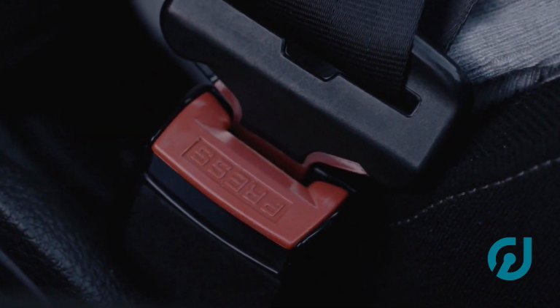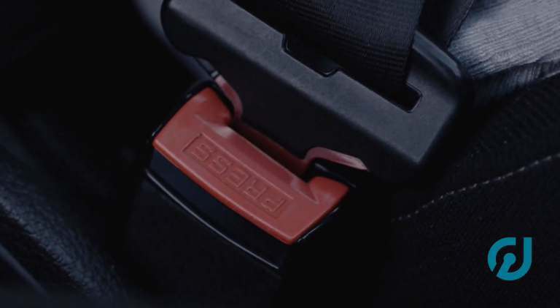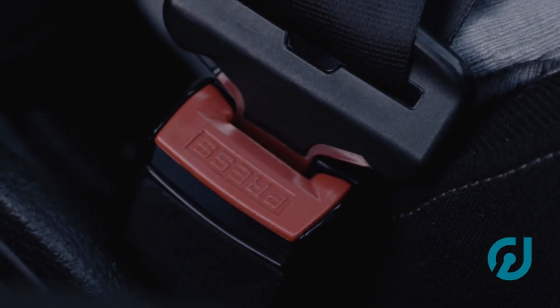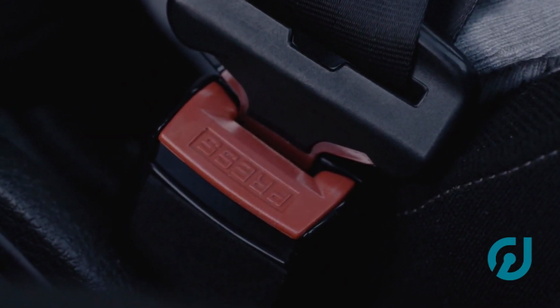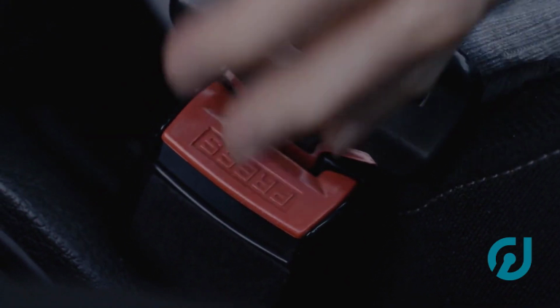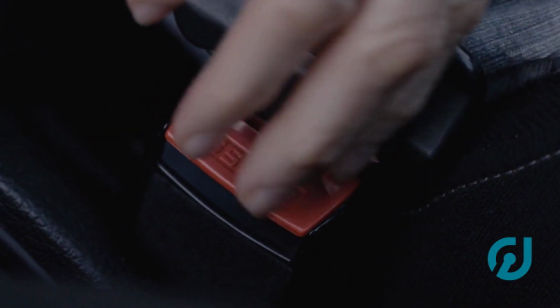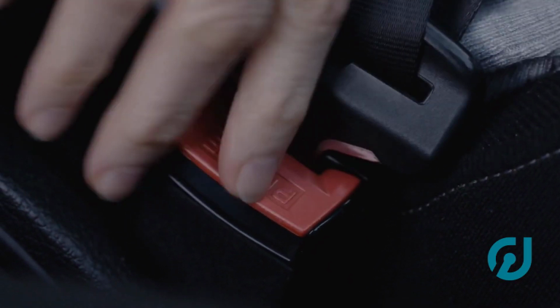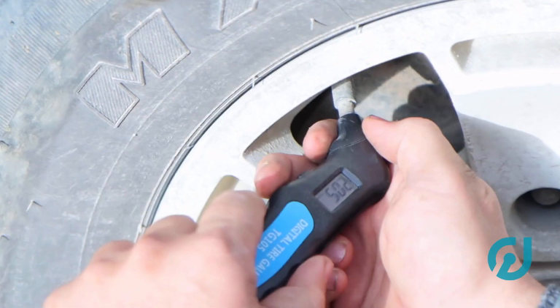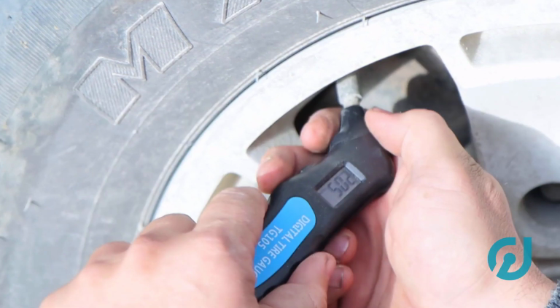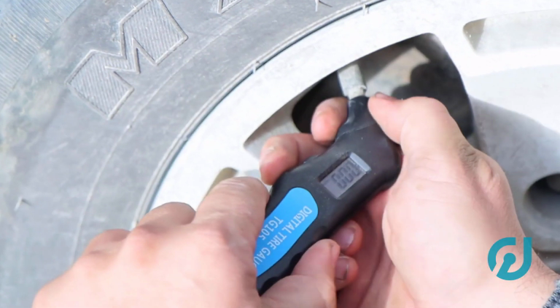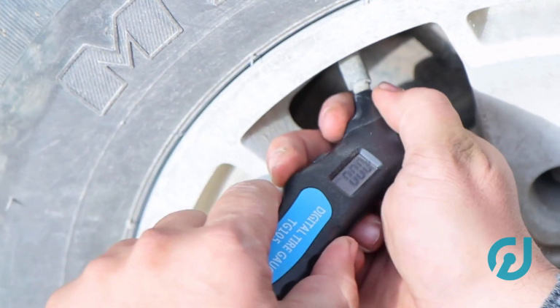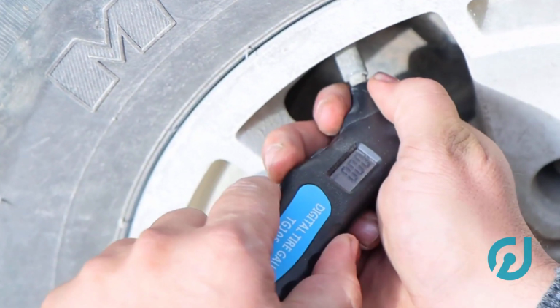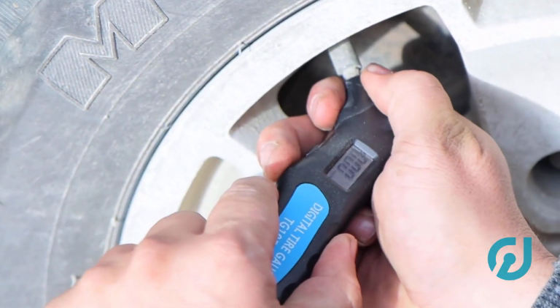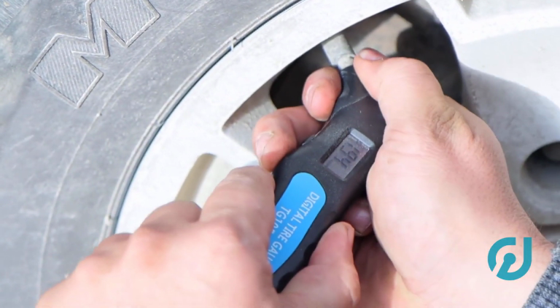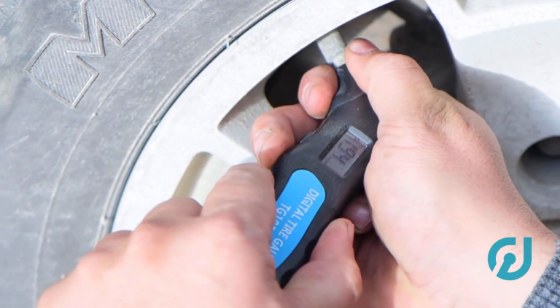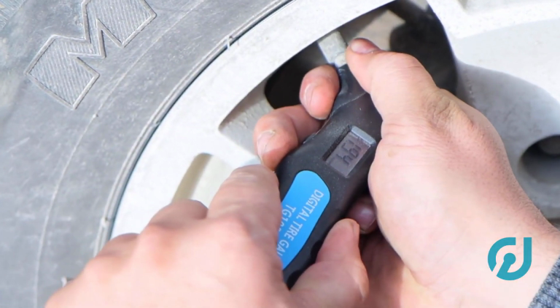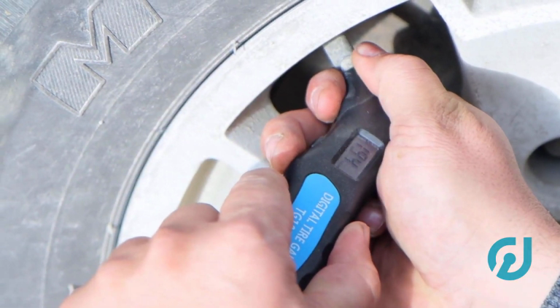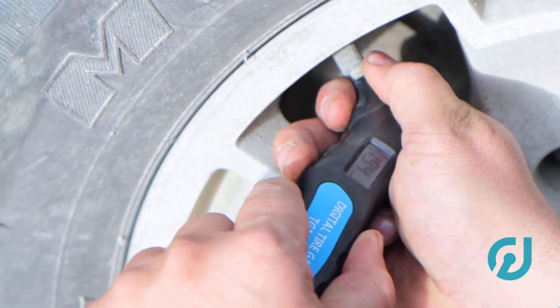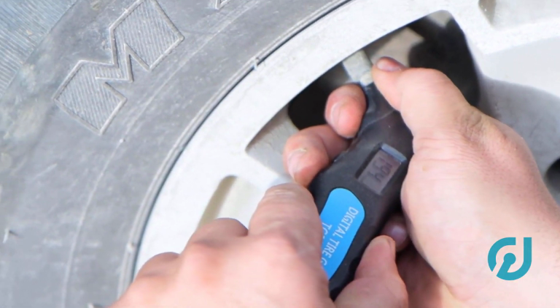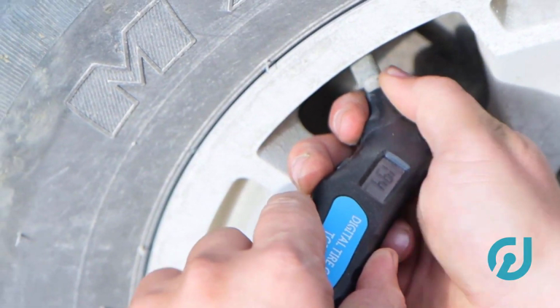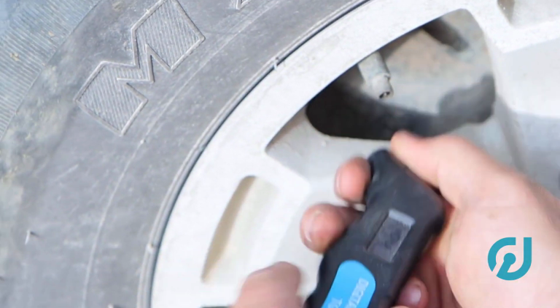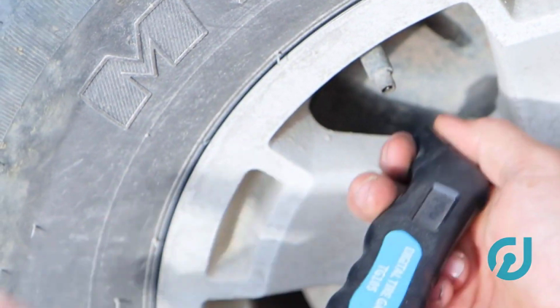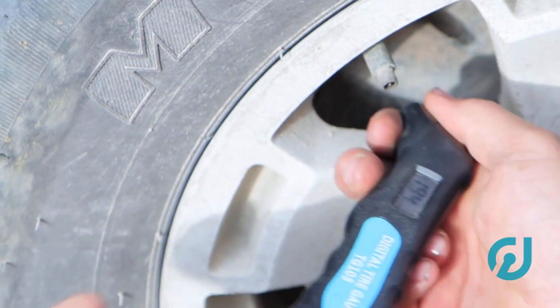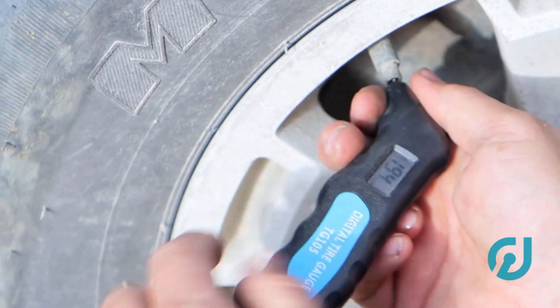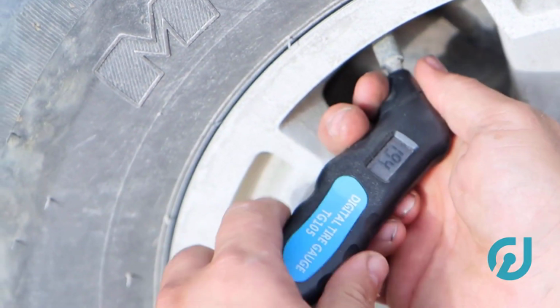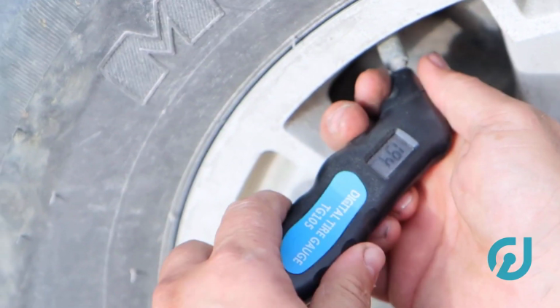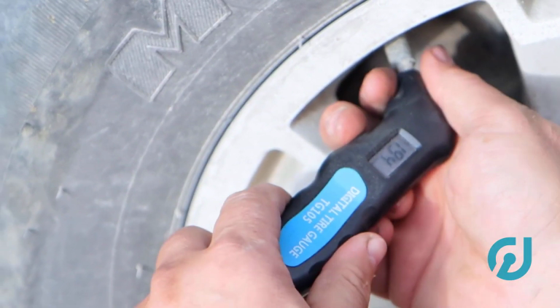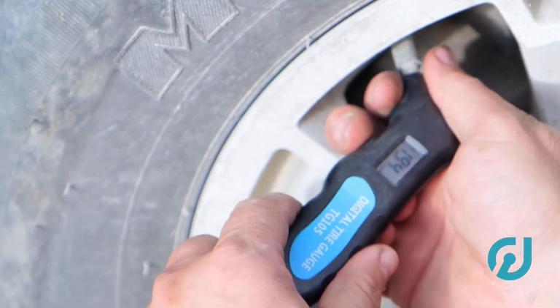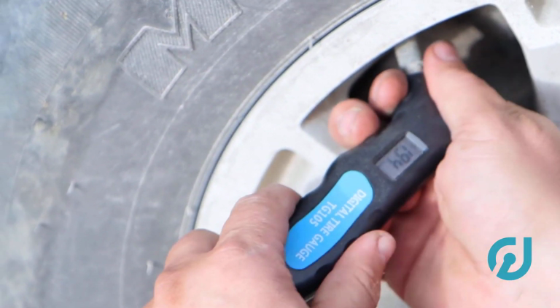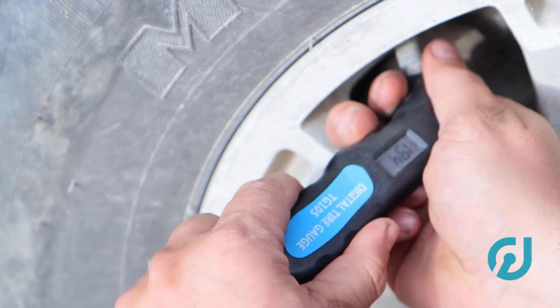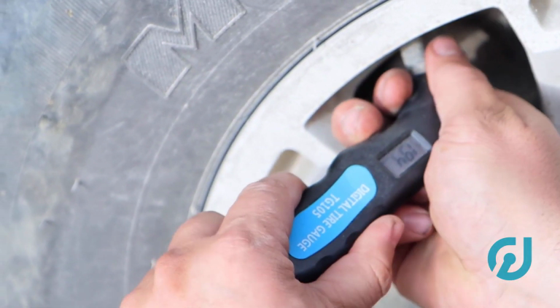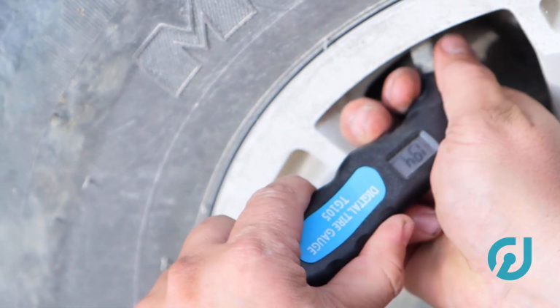At this point, turn off the ignition, wait a few seconds, then start the car. If all went well, you're in the clear.